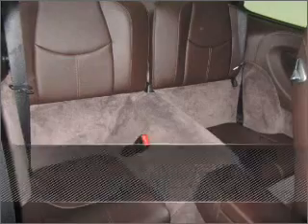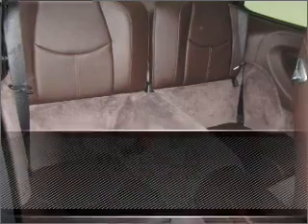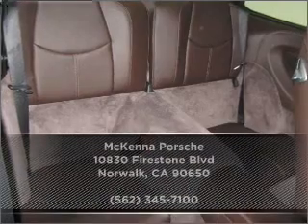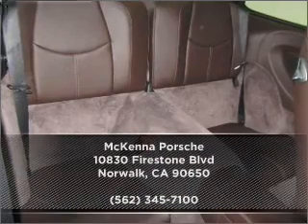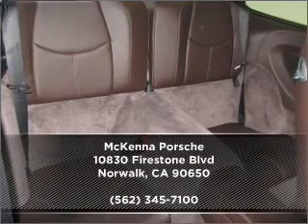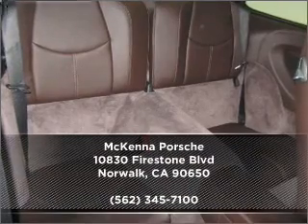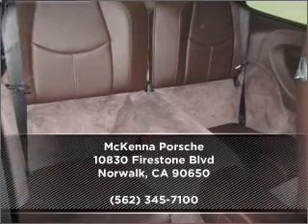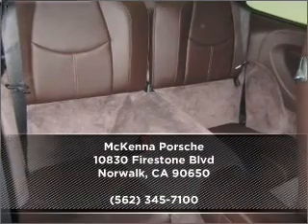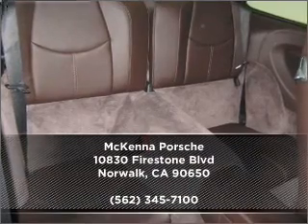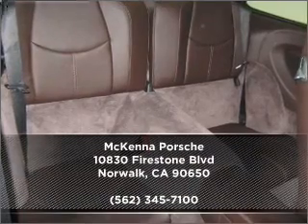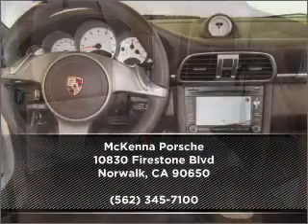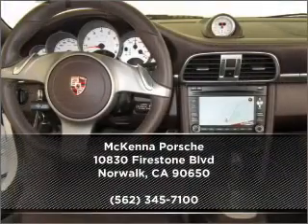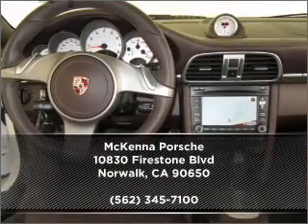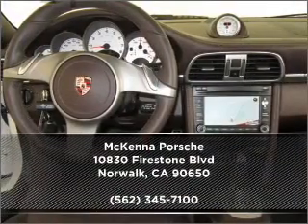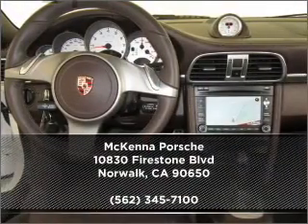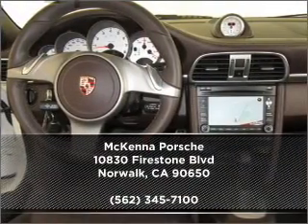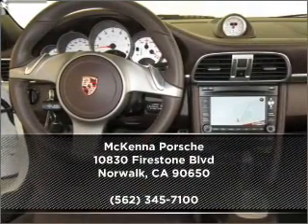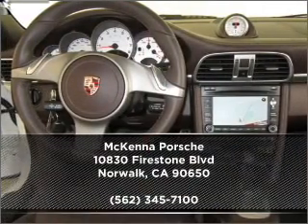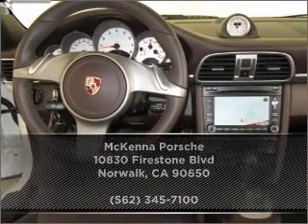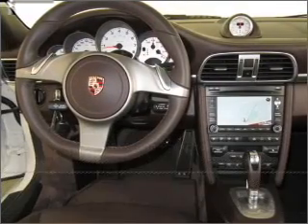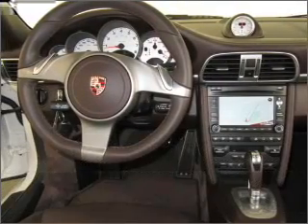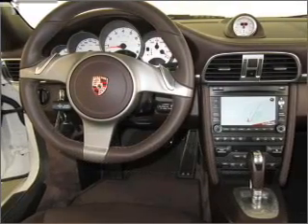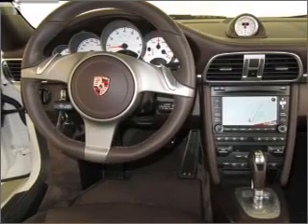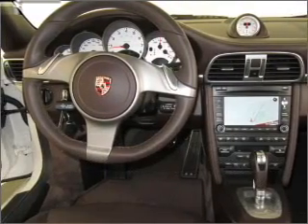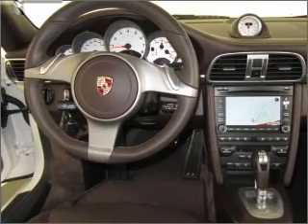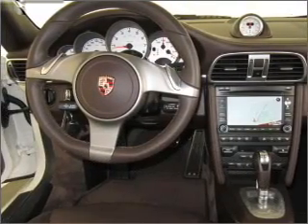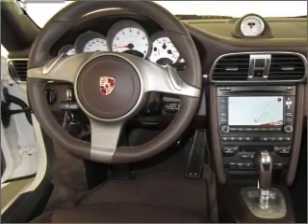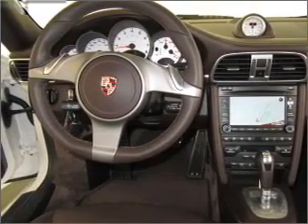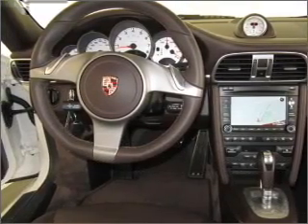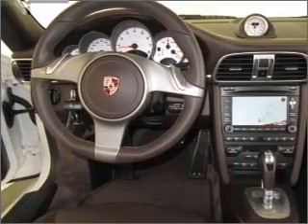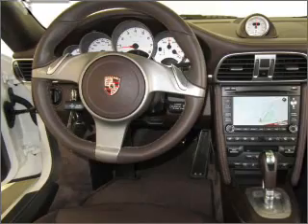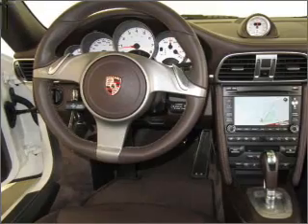Contact us right away and schedule a test drive. See you in the next video.